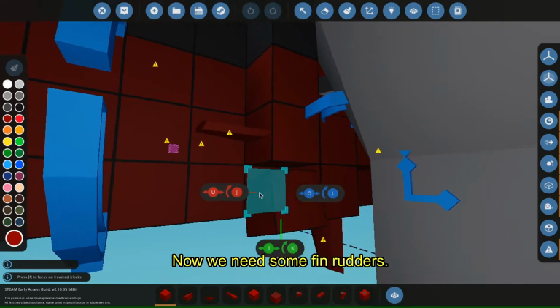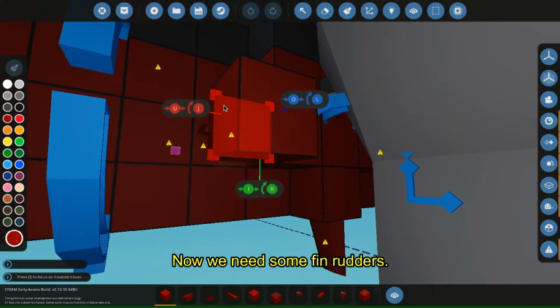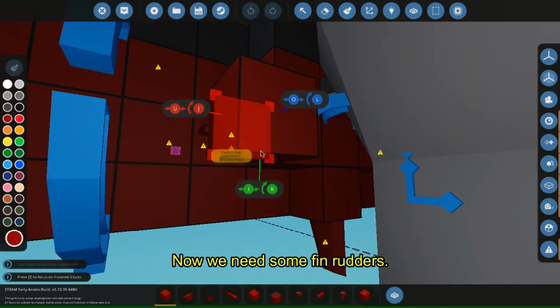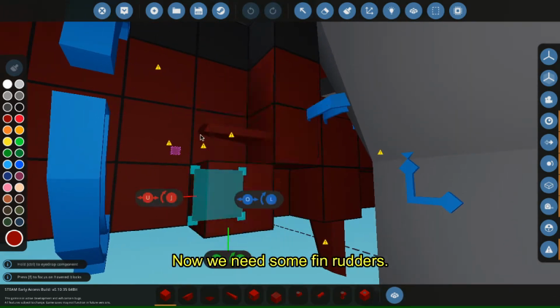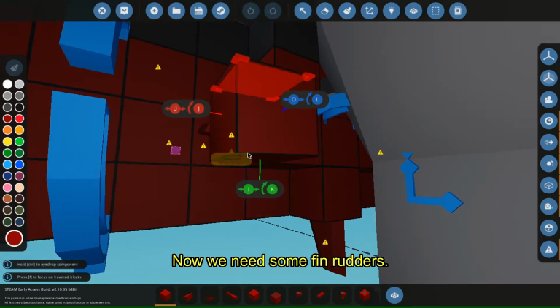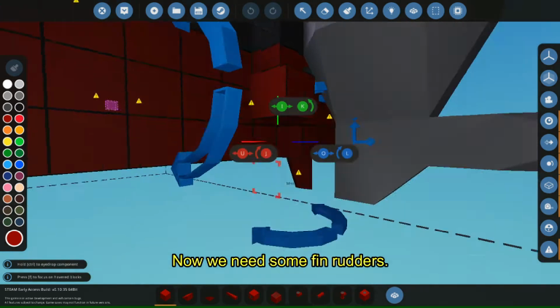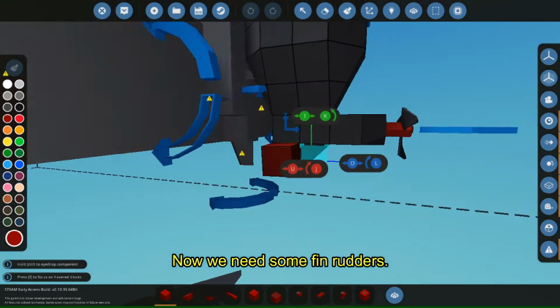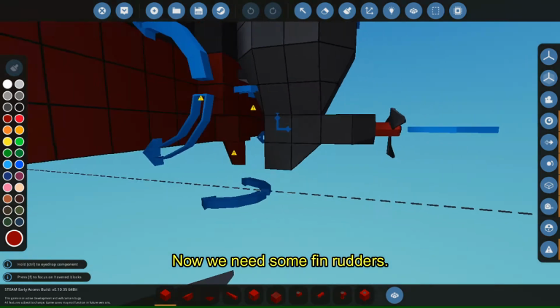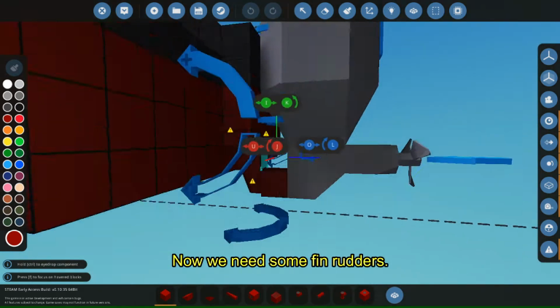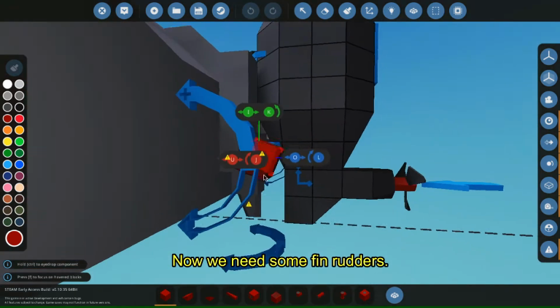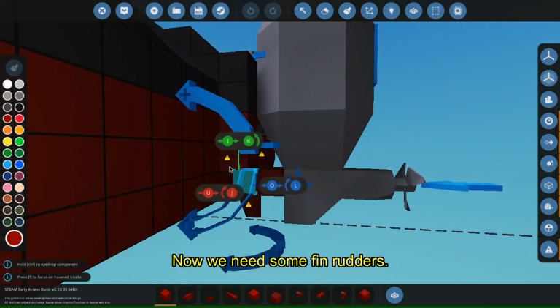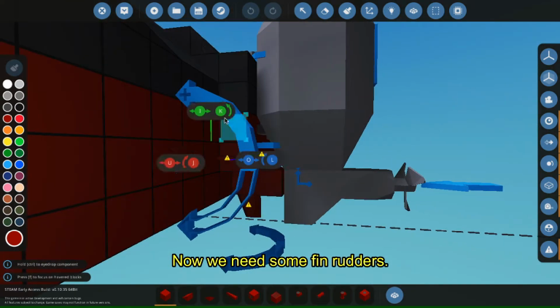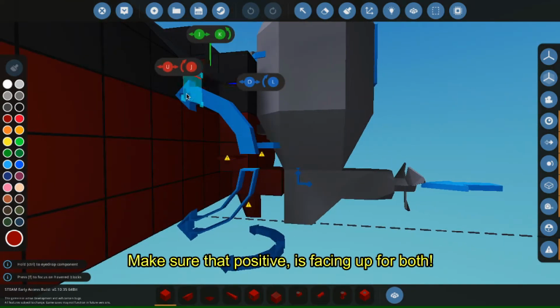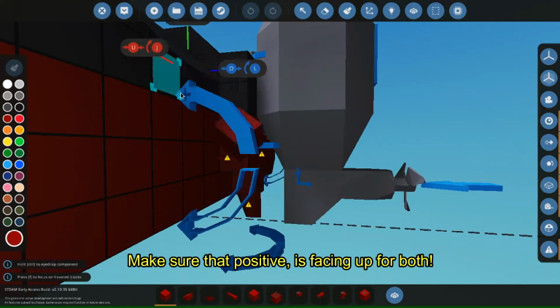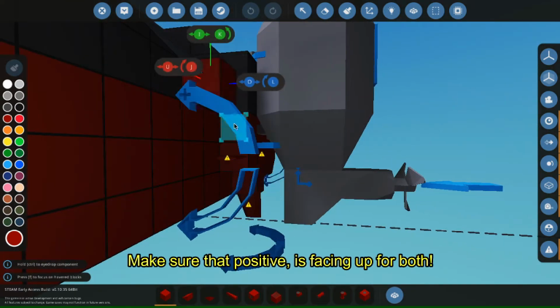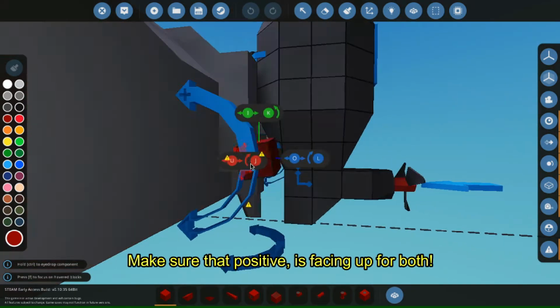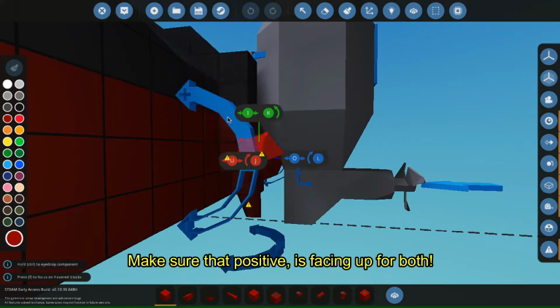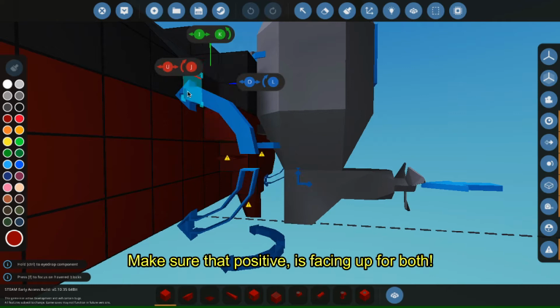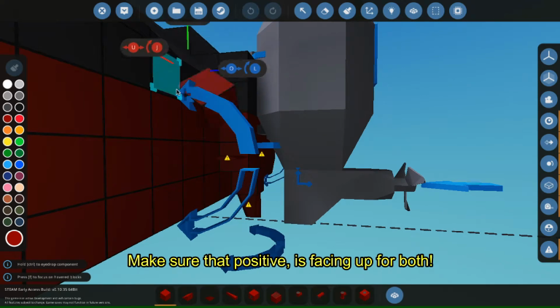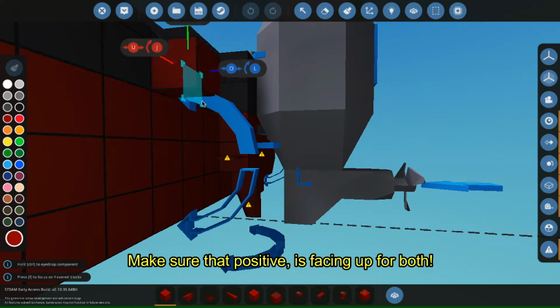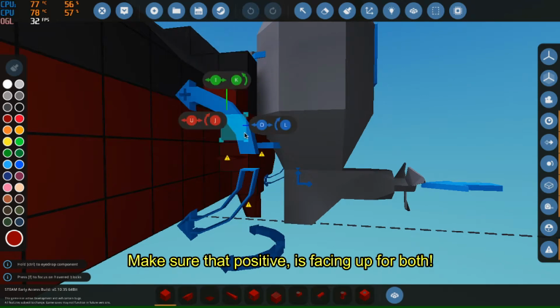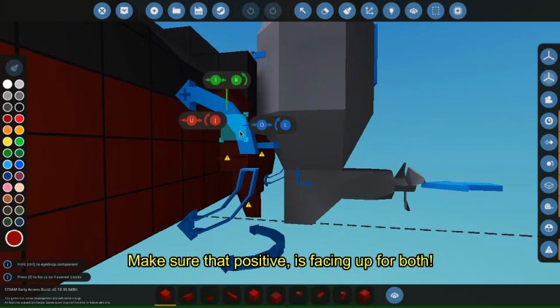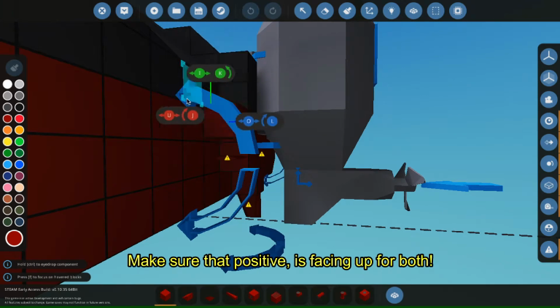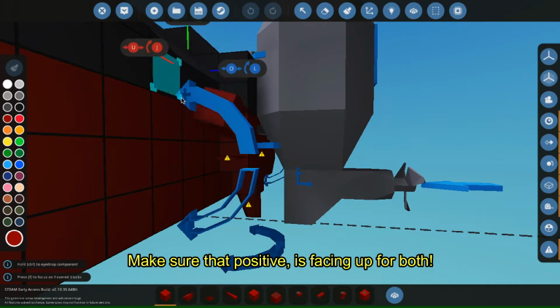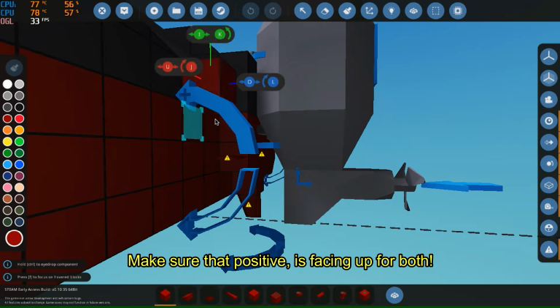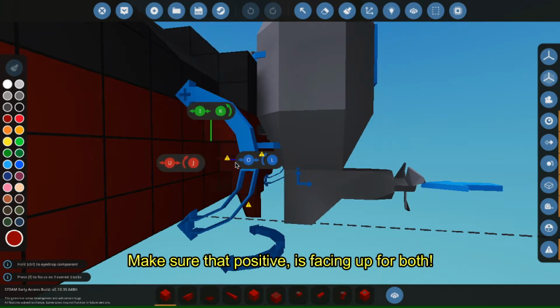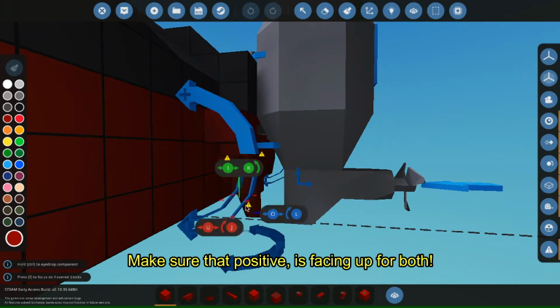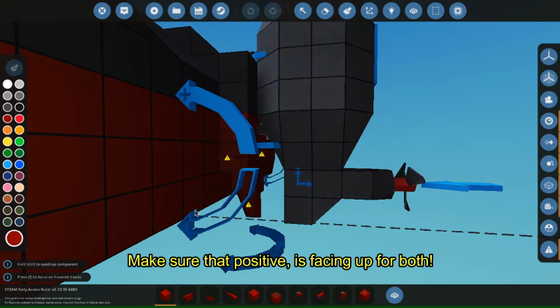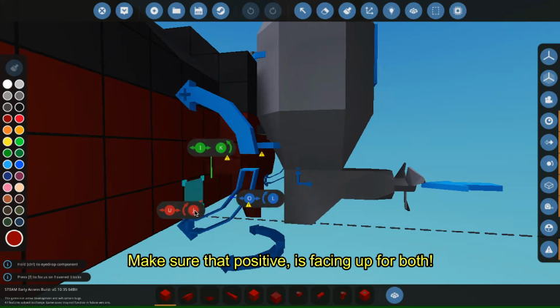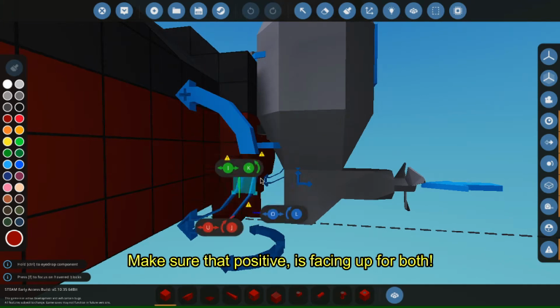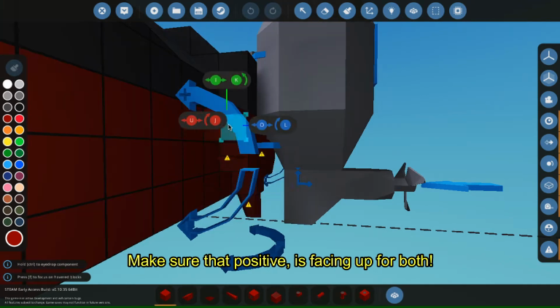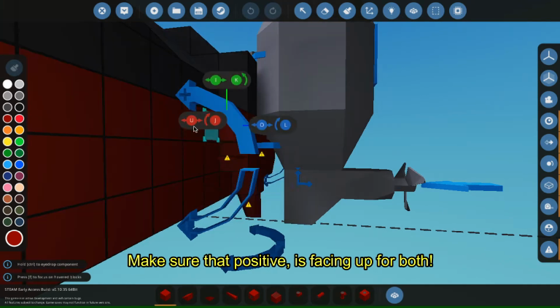Now we need some thin wires. Make sure the positive is facing up for both.